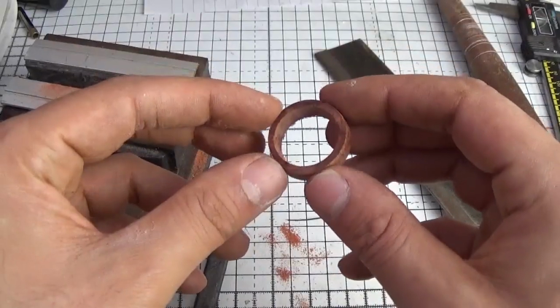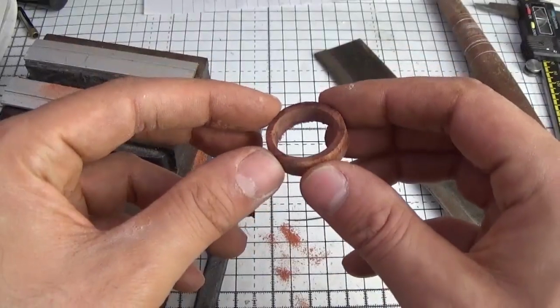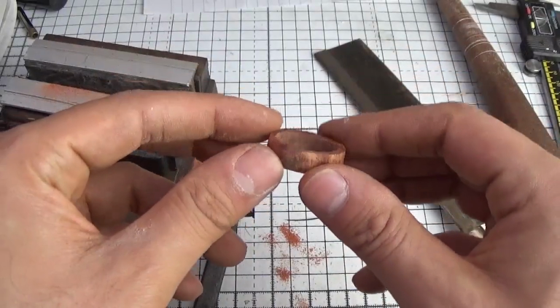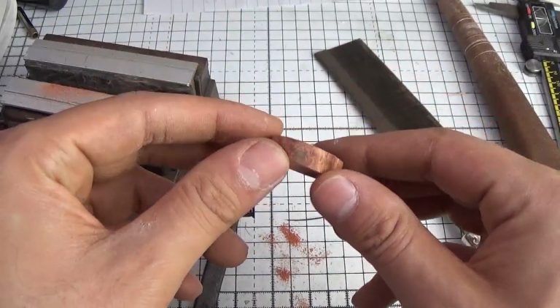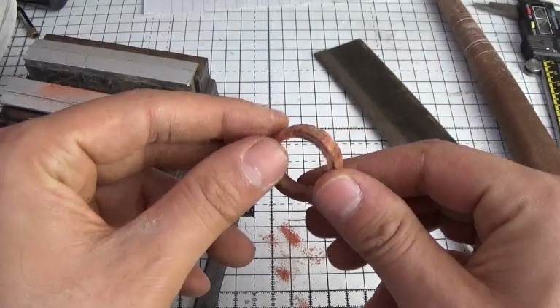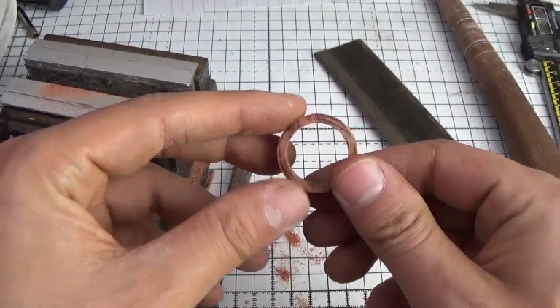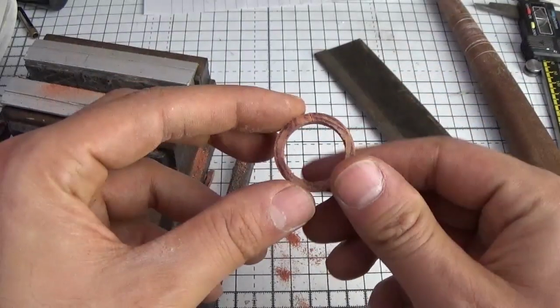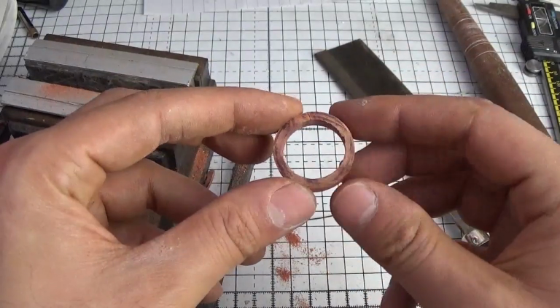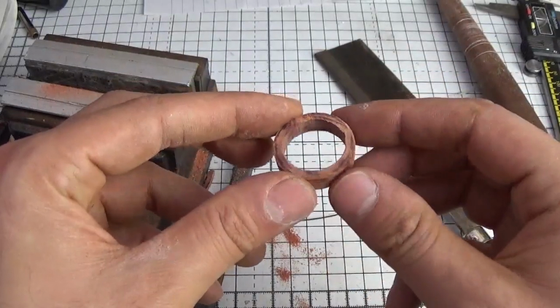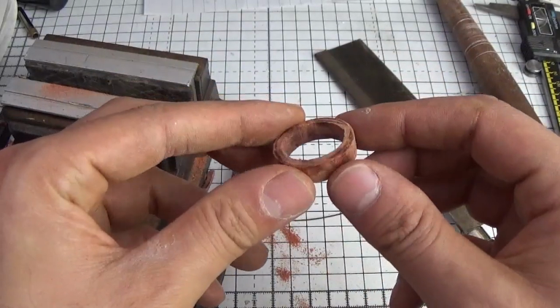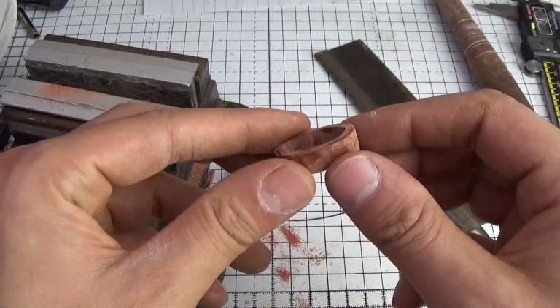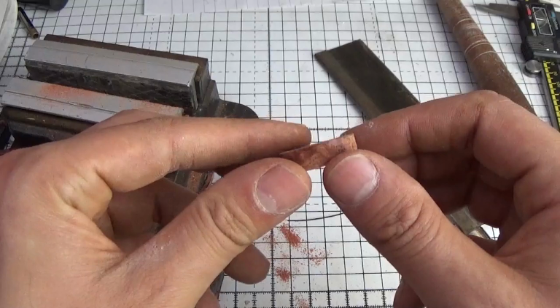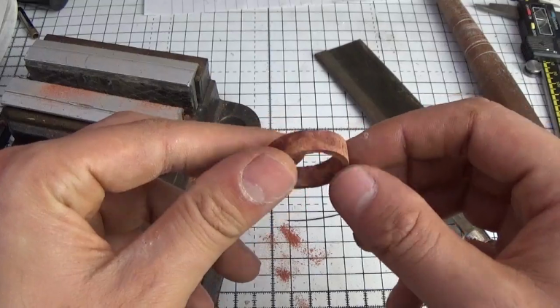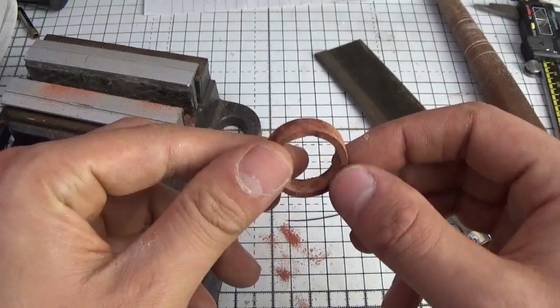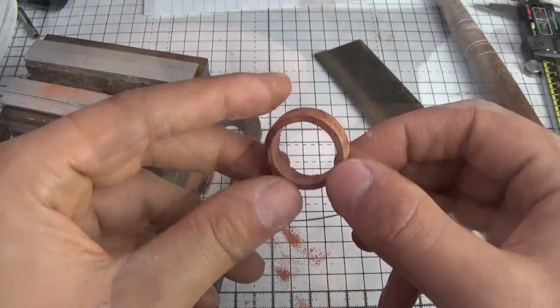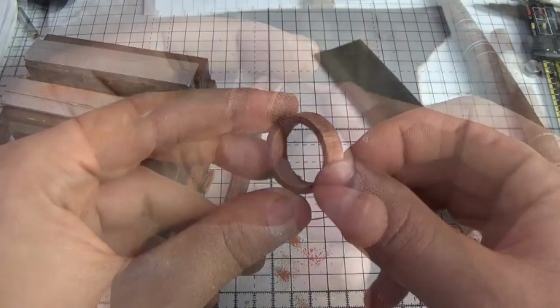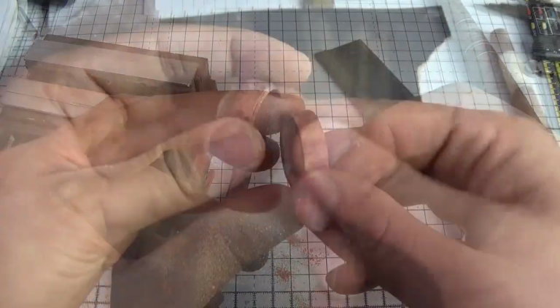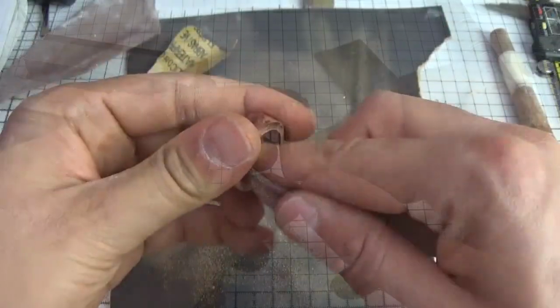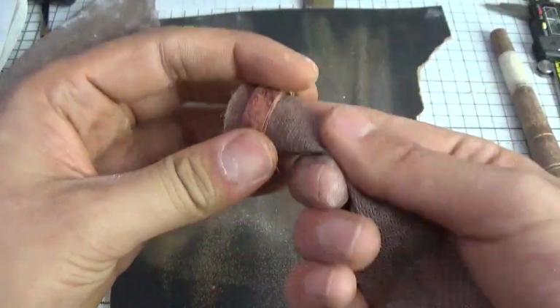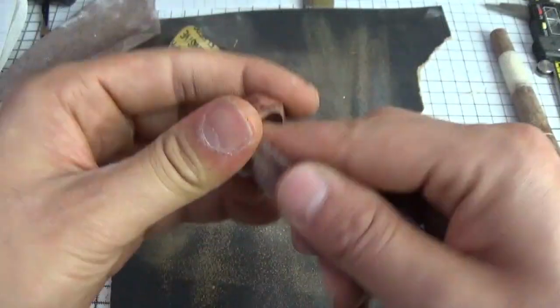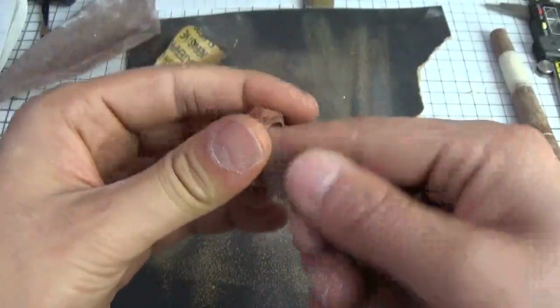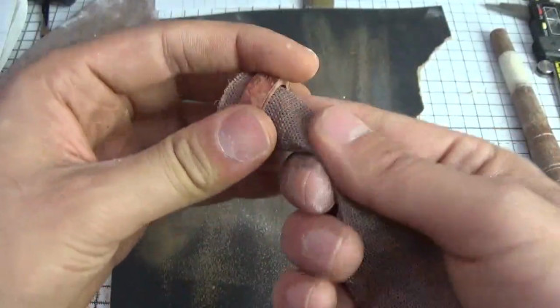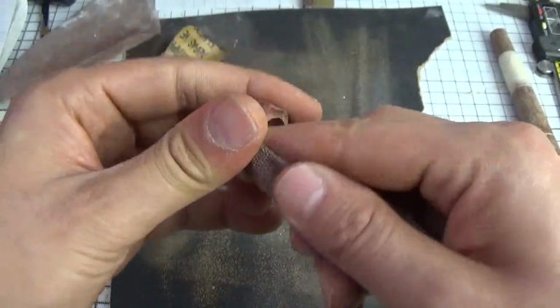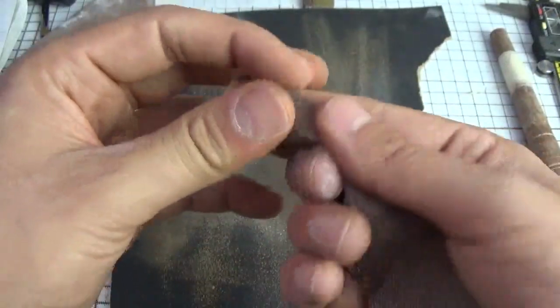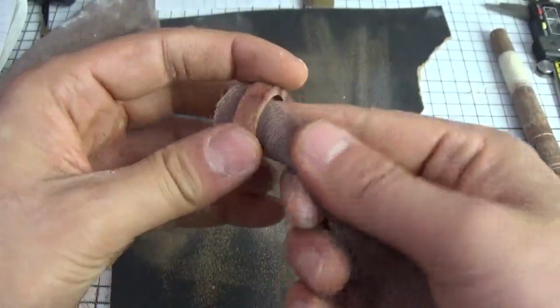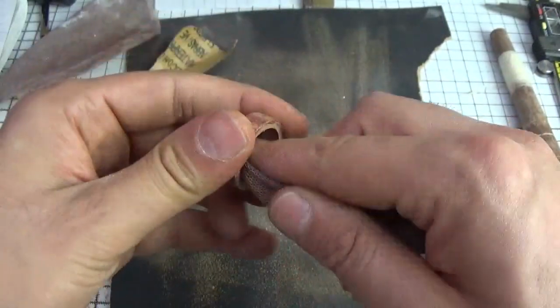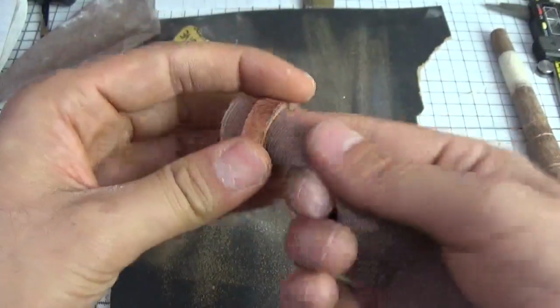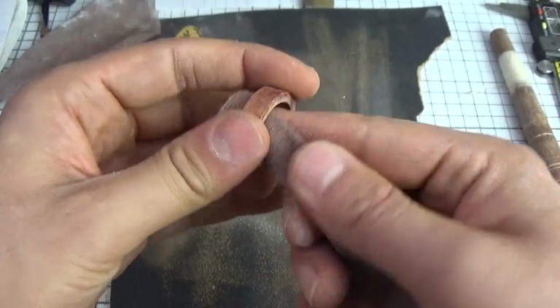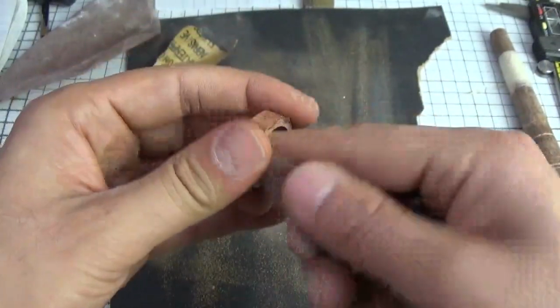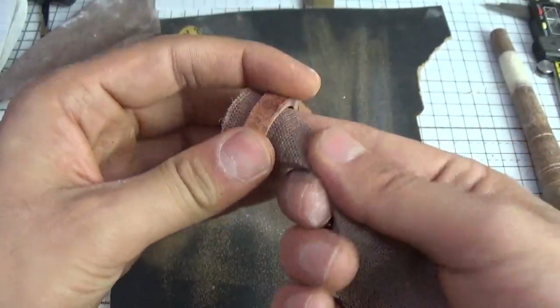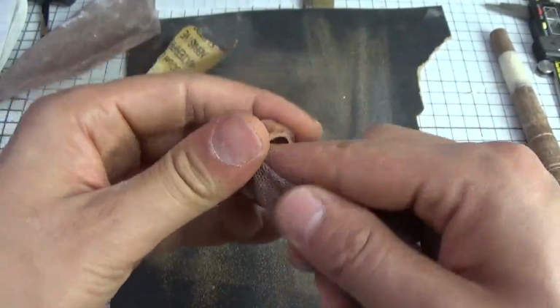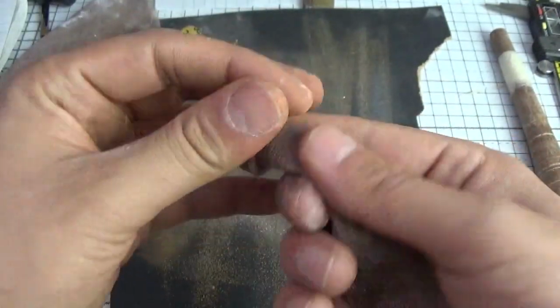With the rough wooden ring made I did a bit of fine tuning with sandpaper to ensure the metal ring blank was a perfect fit.